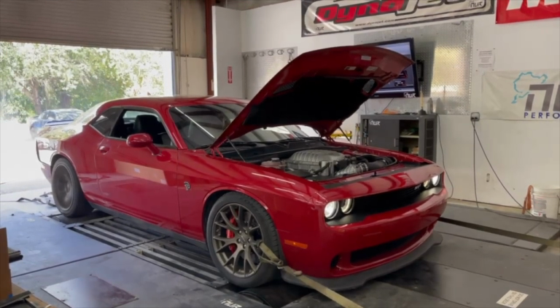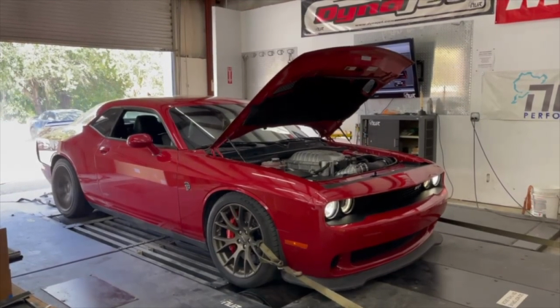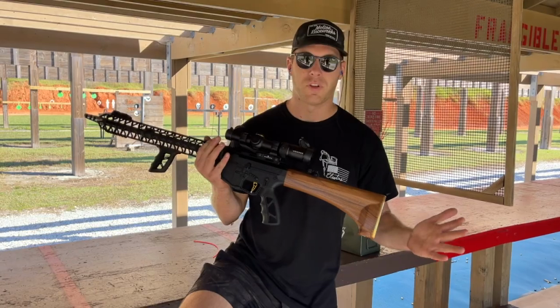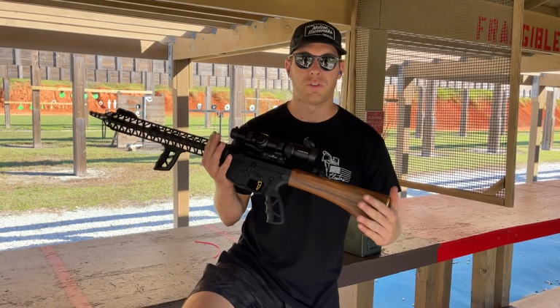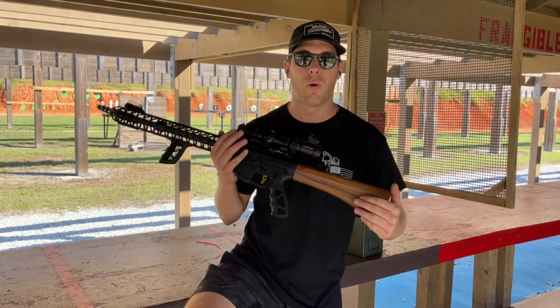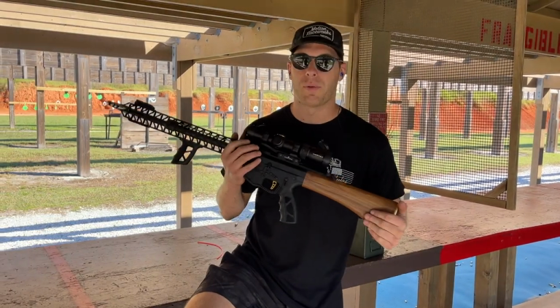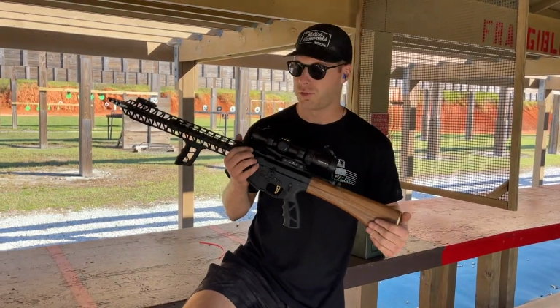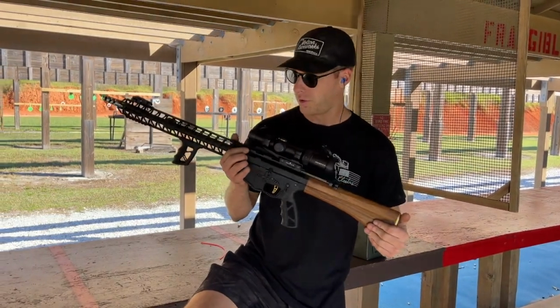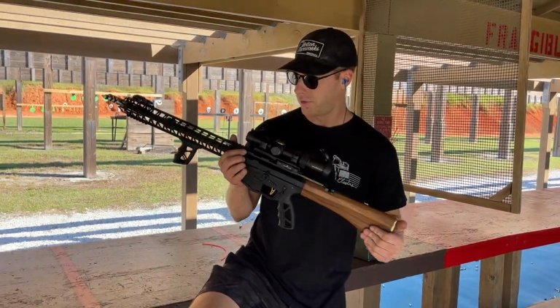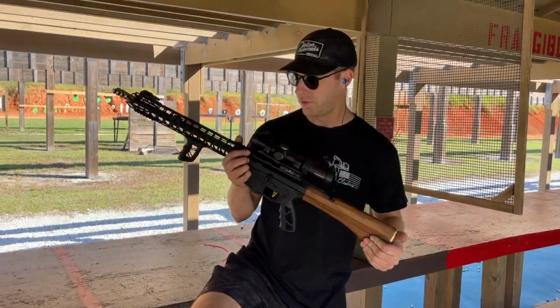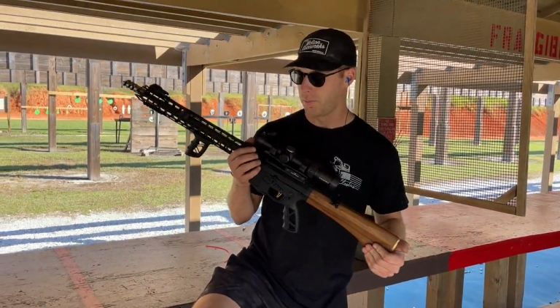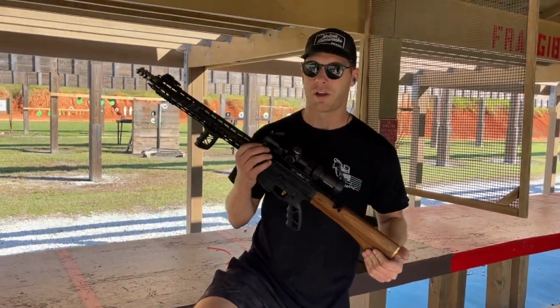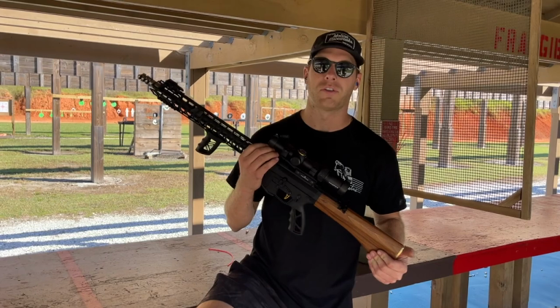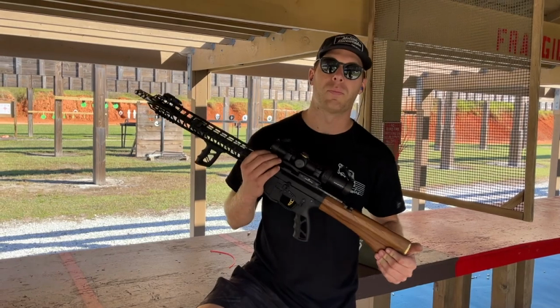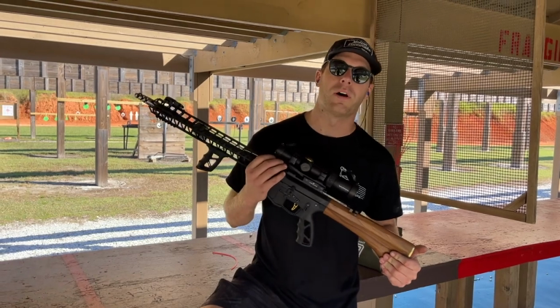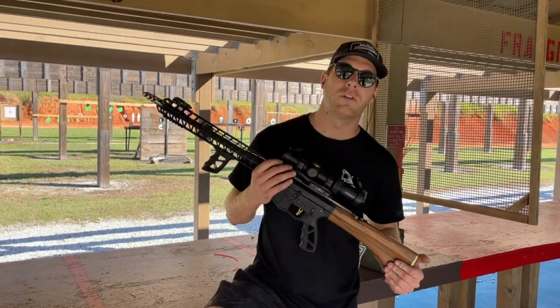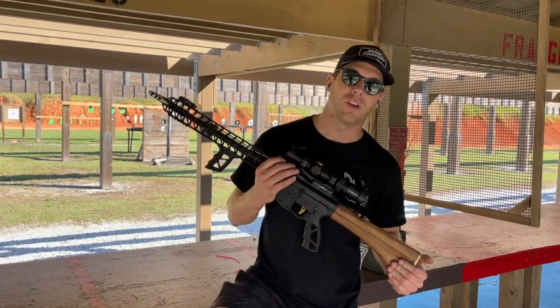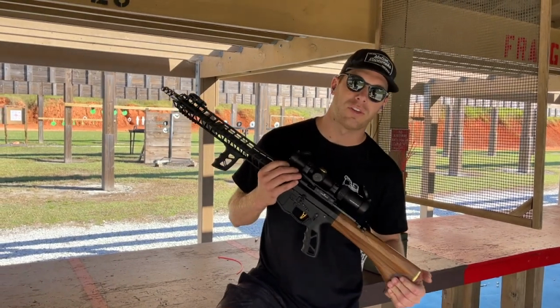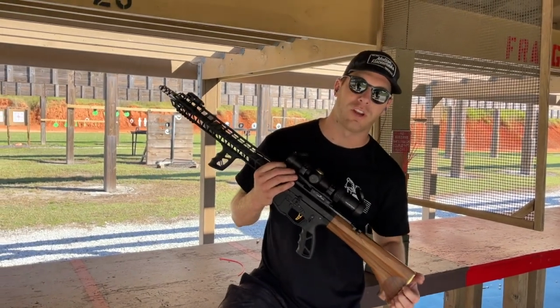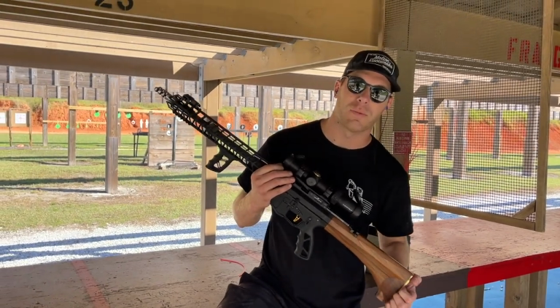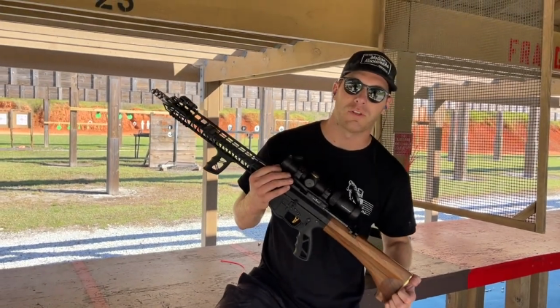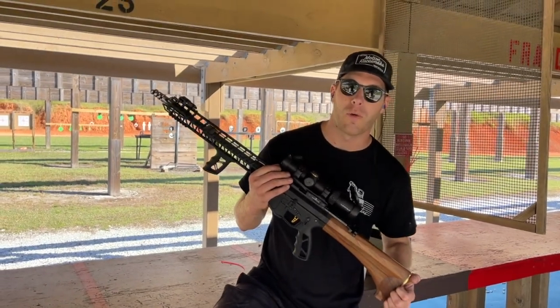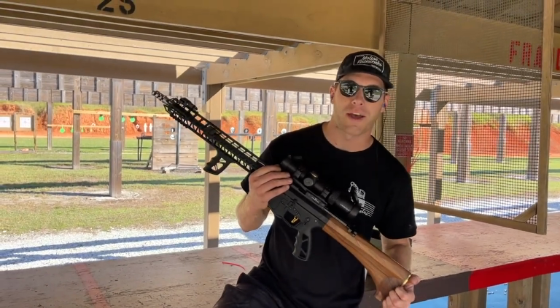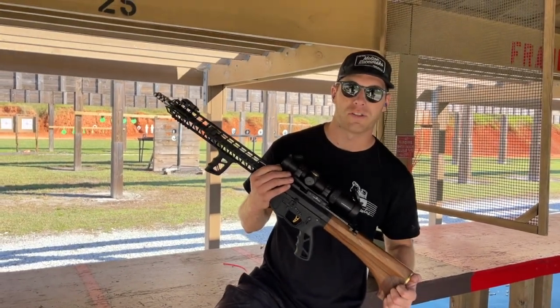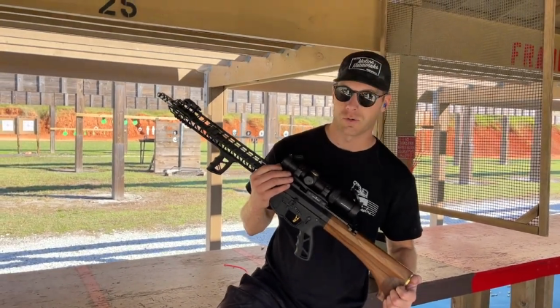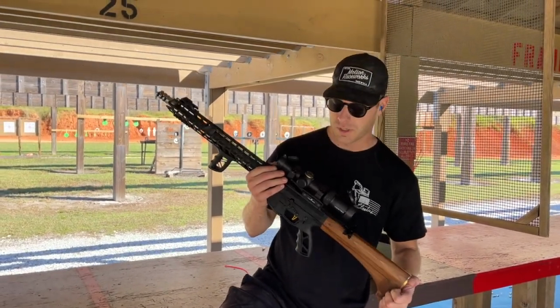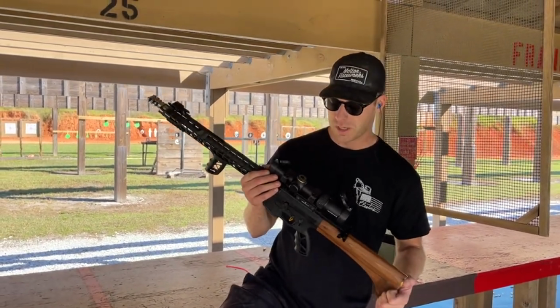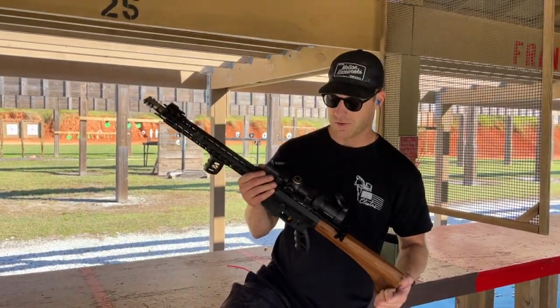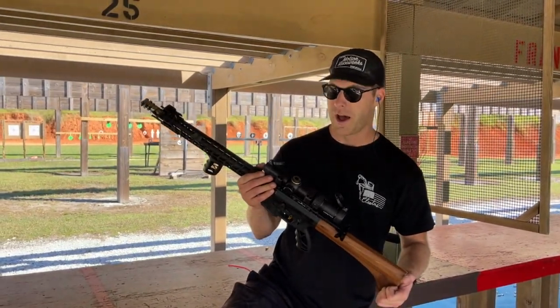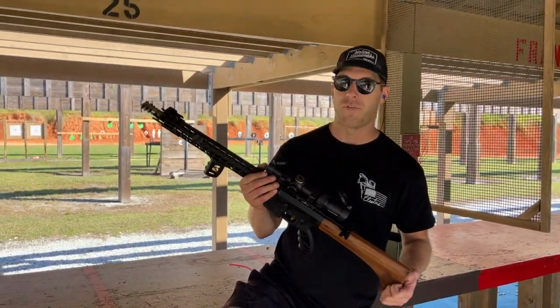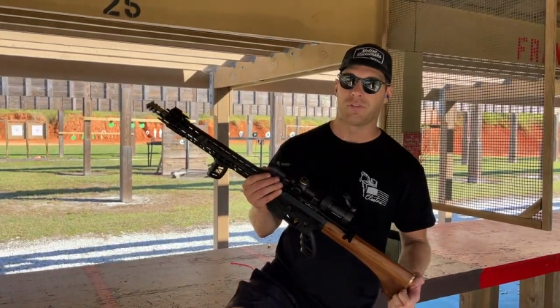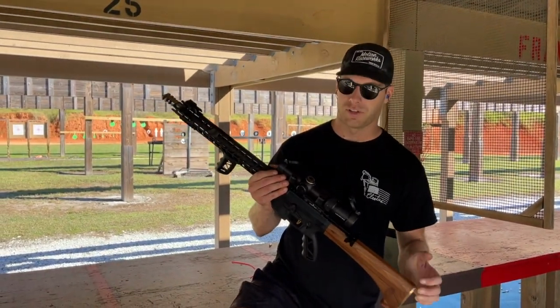This is my weapon of choice — my custom built Jesse James Nomad 2 in 5.56.